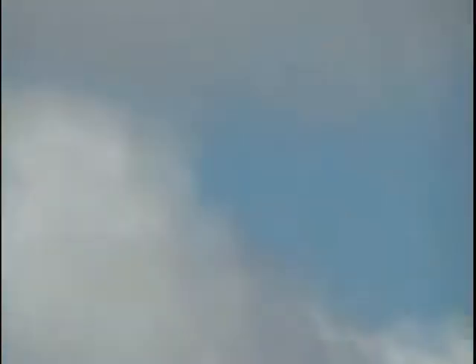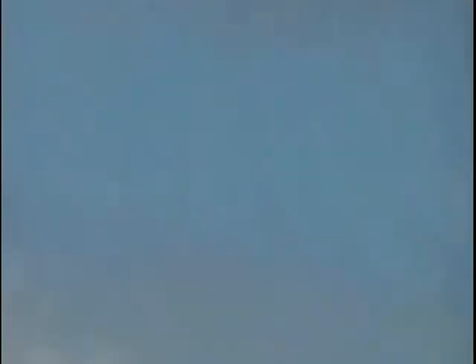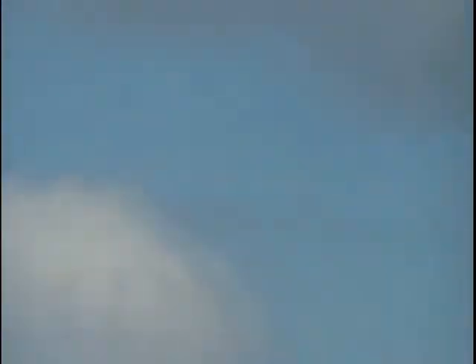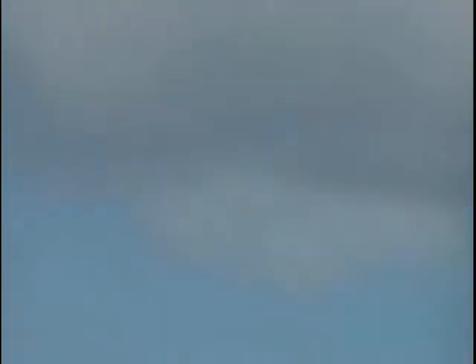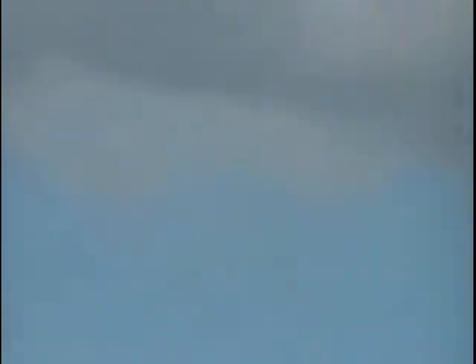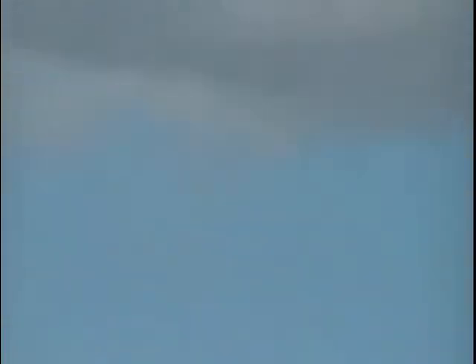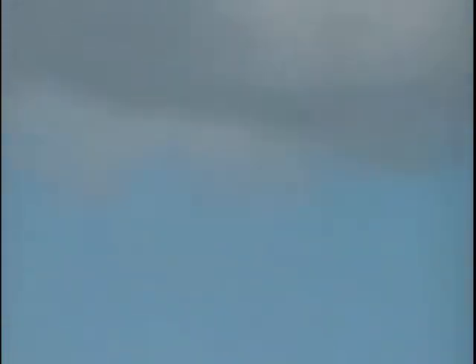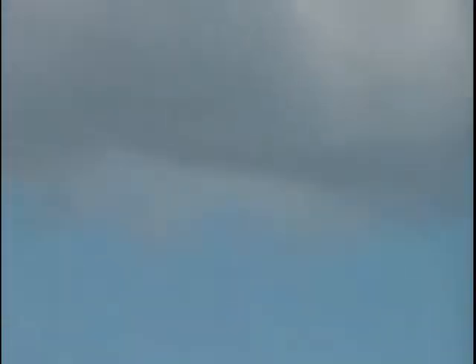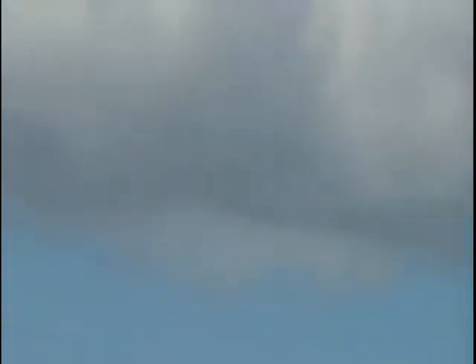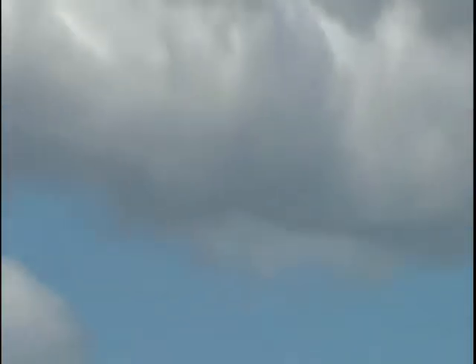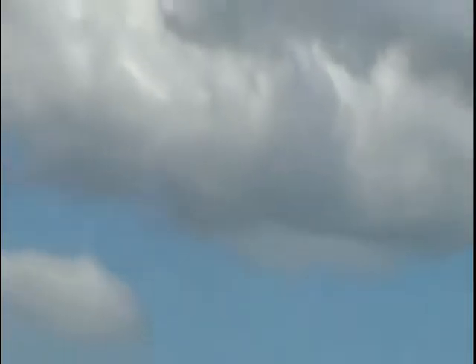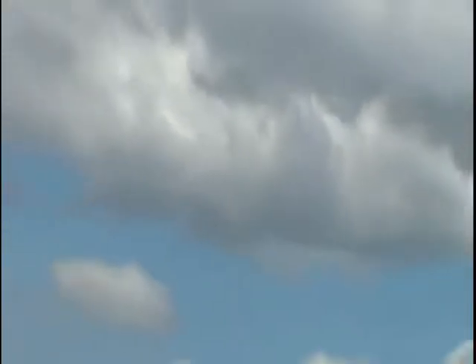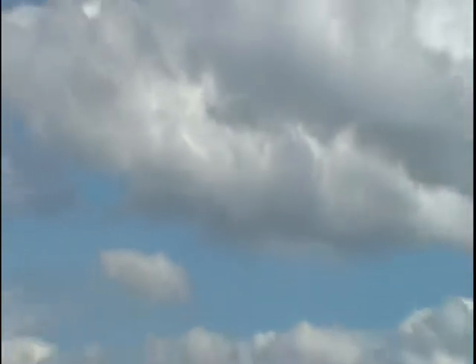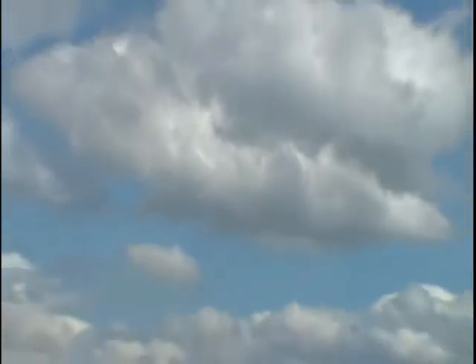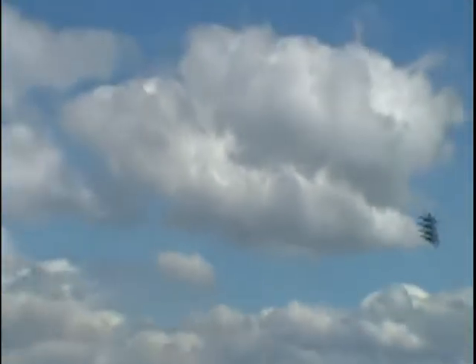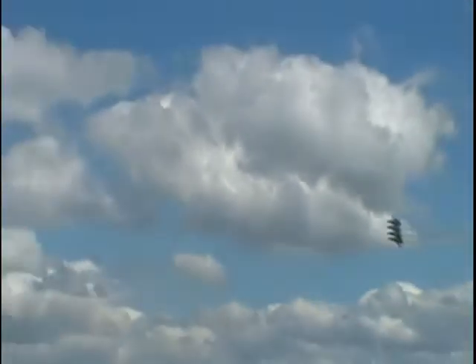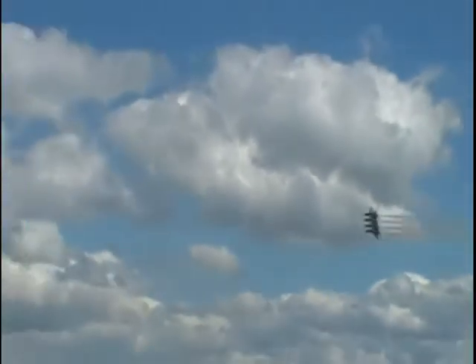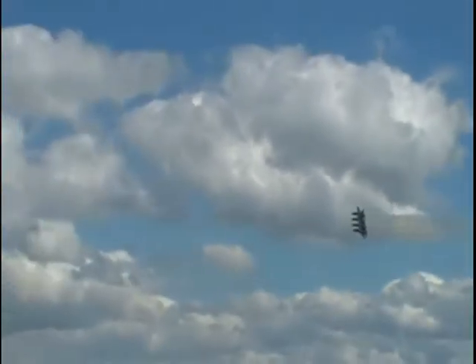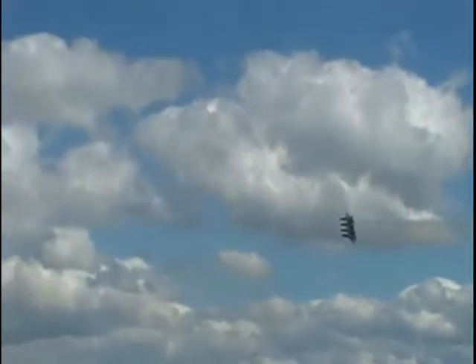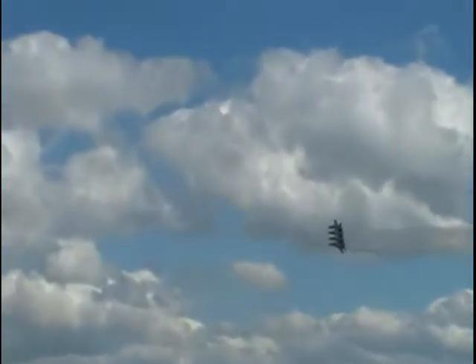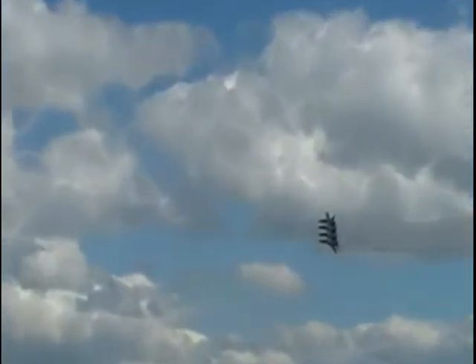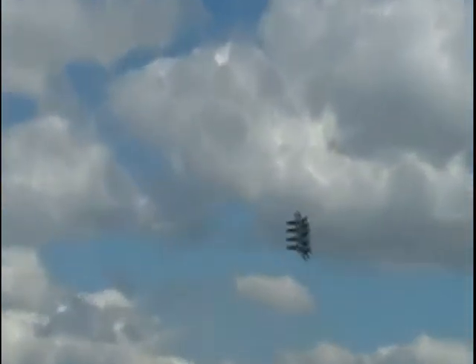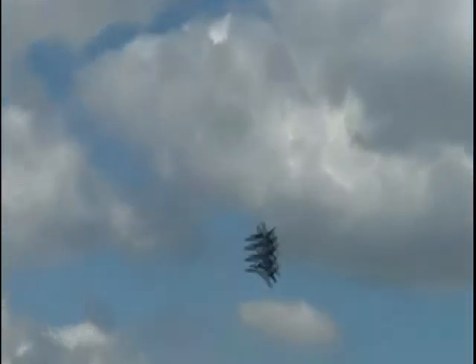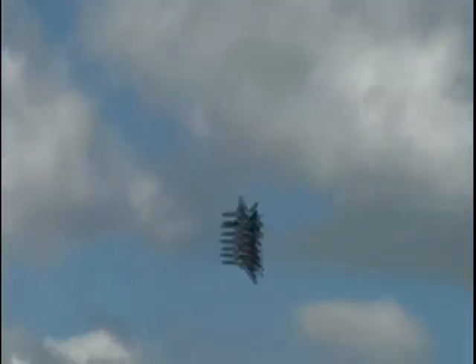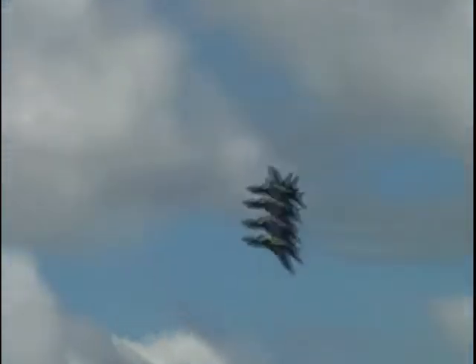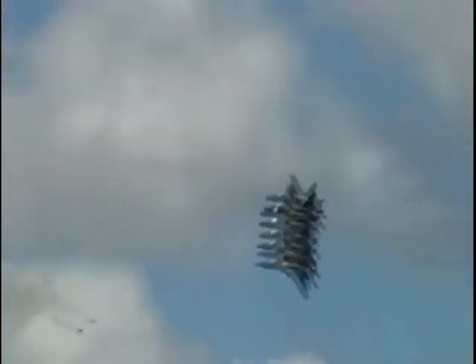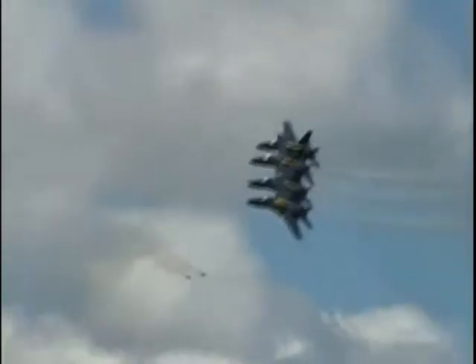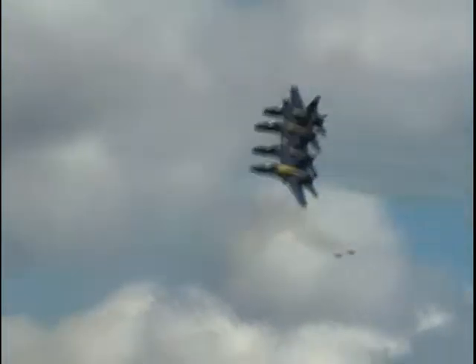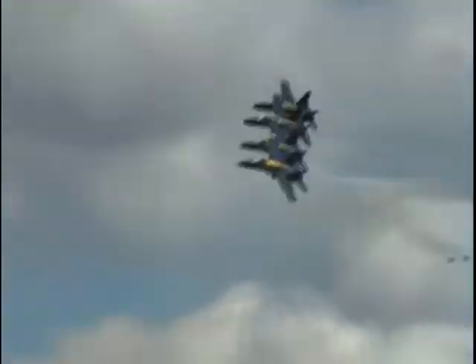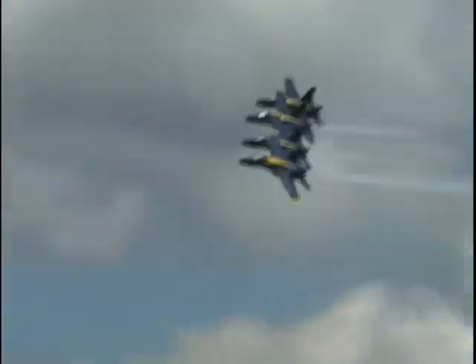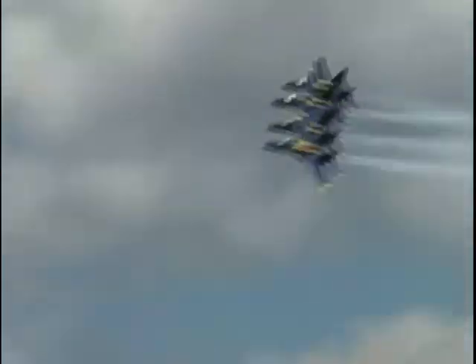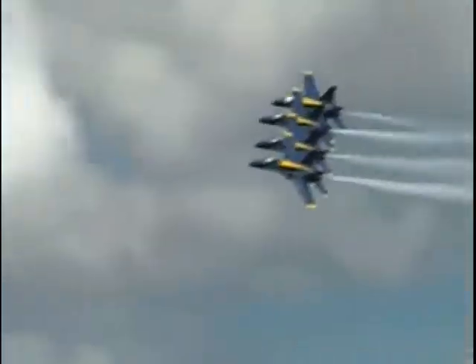Ladies and gentlemen, from the right, at 350 miles per hour, the Blue Angel Echelon Parade.